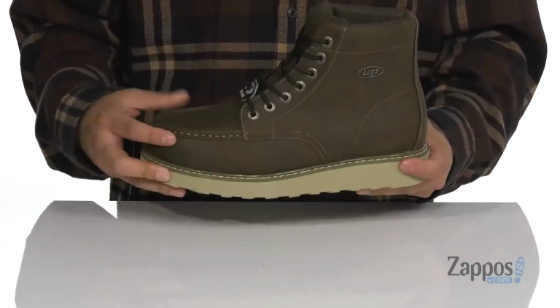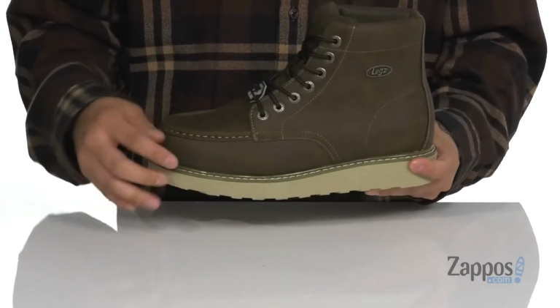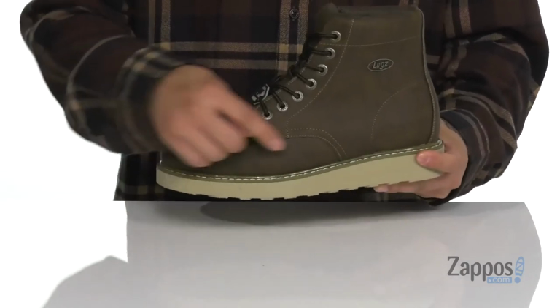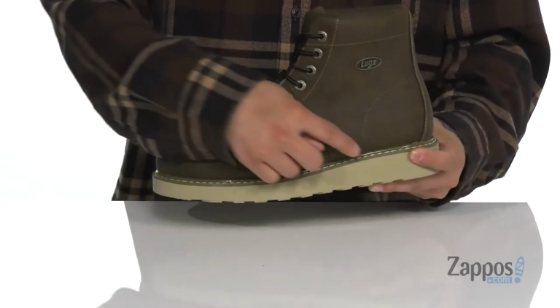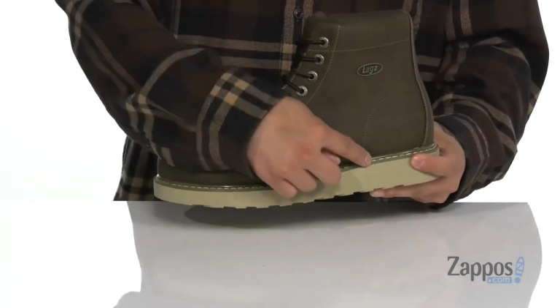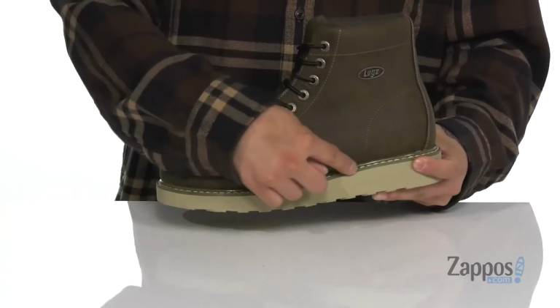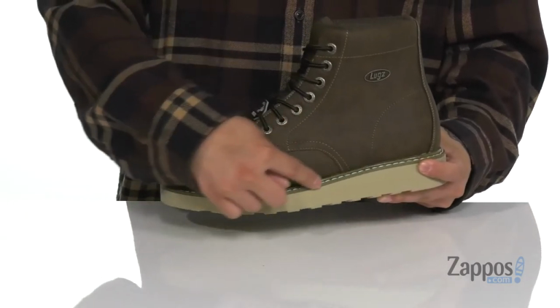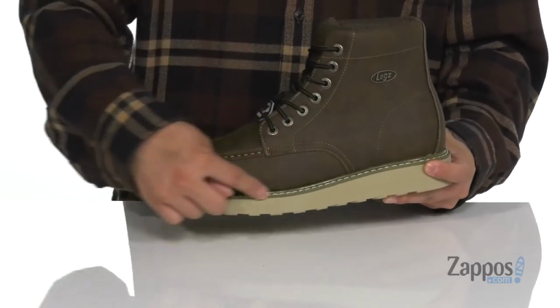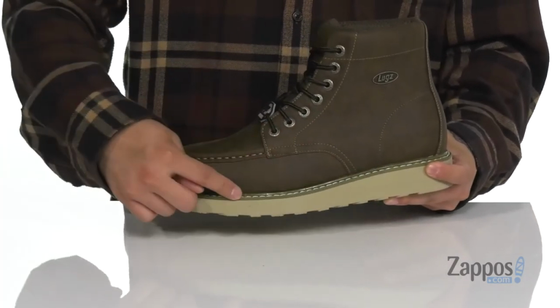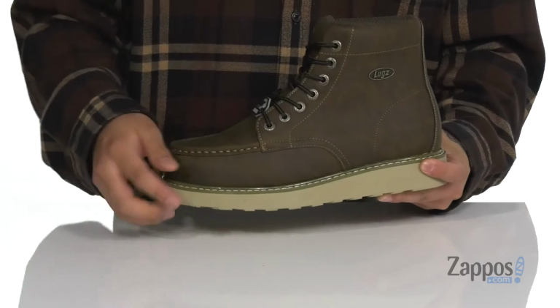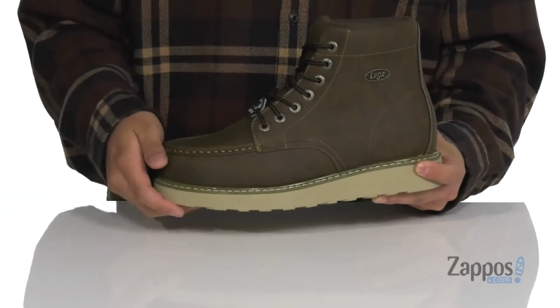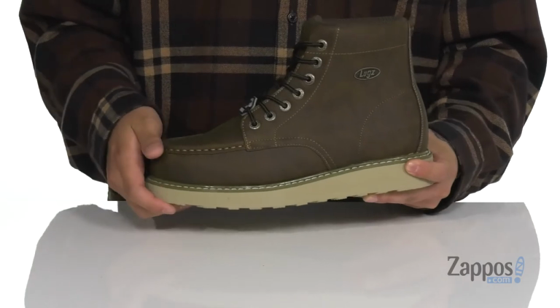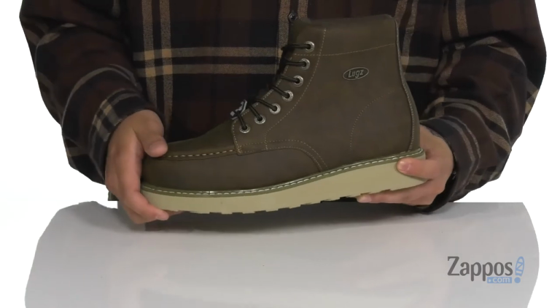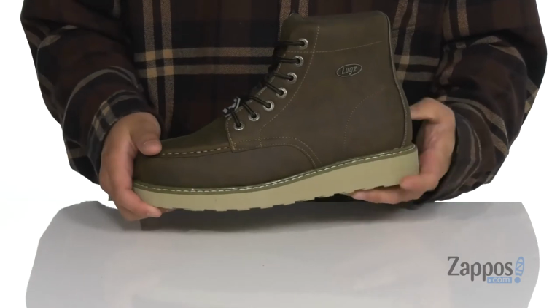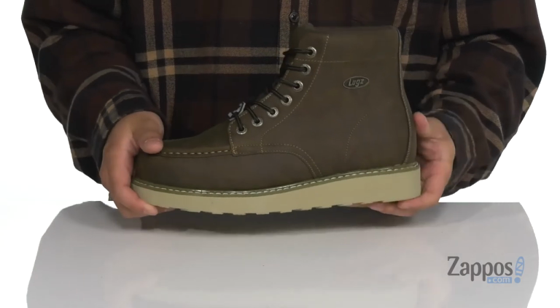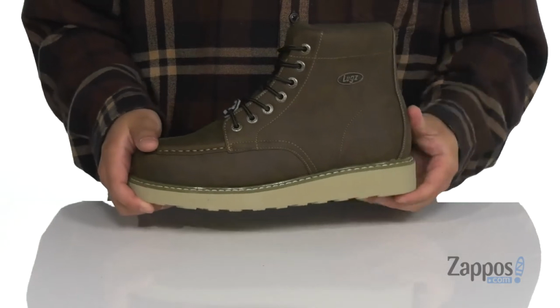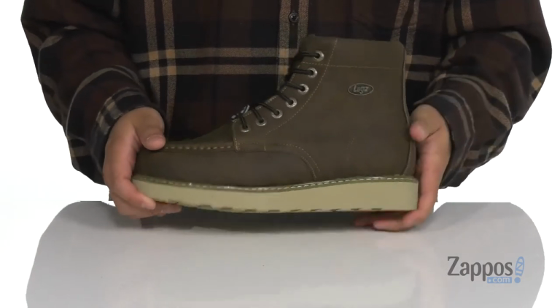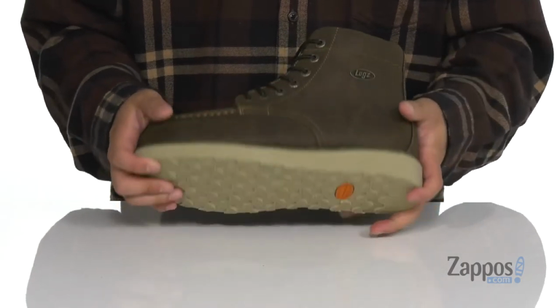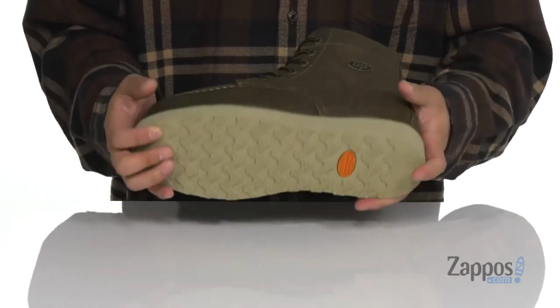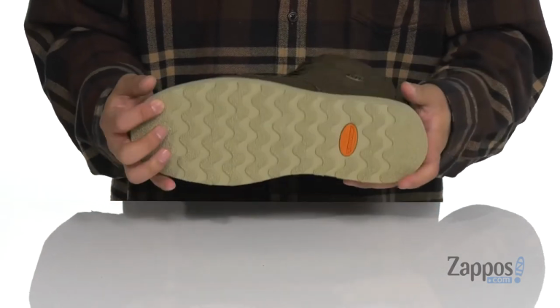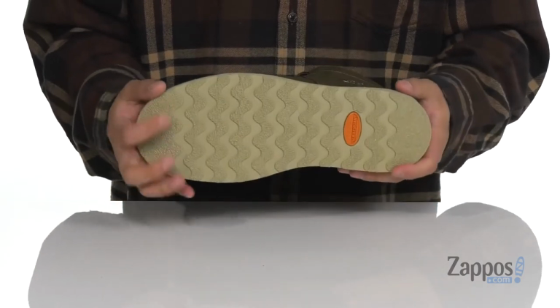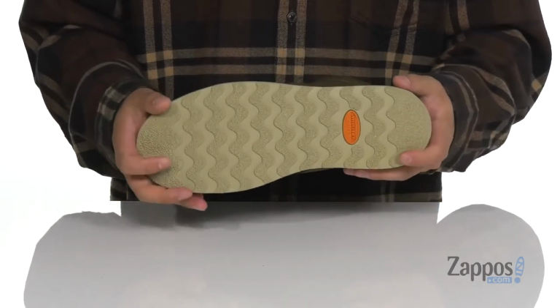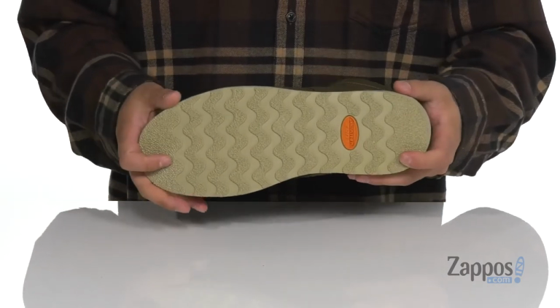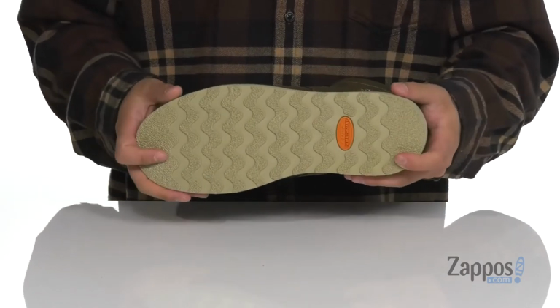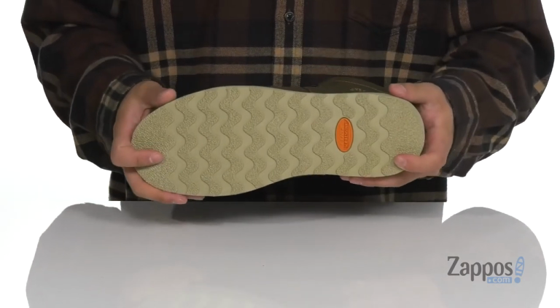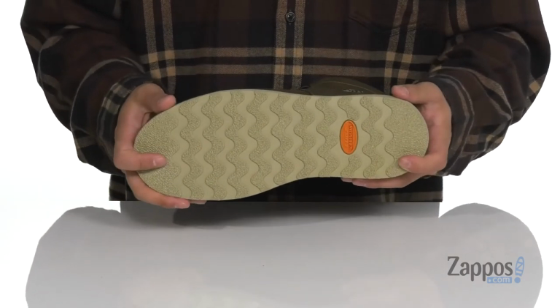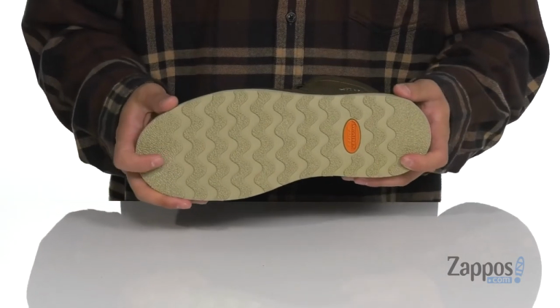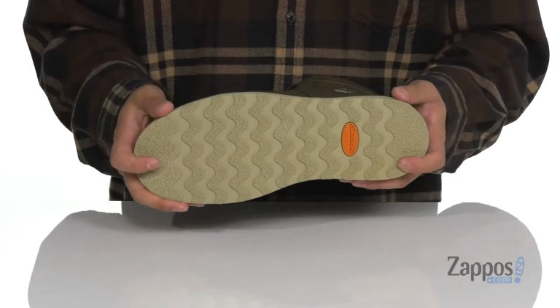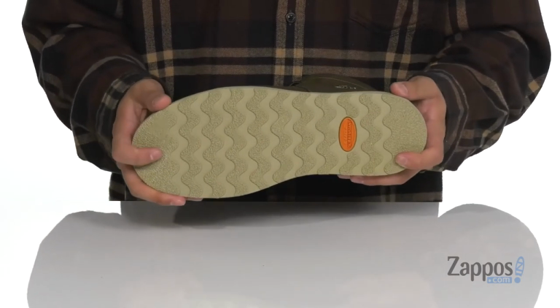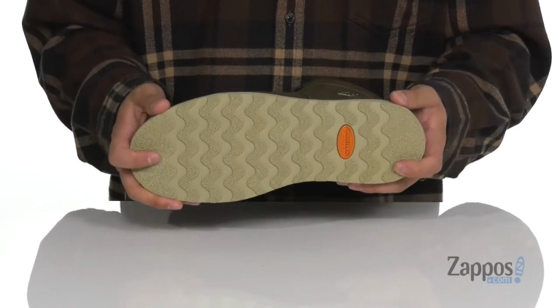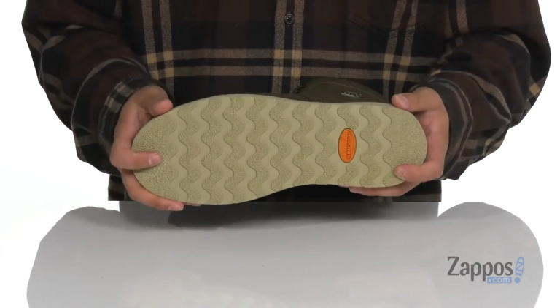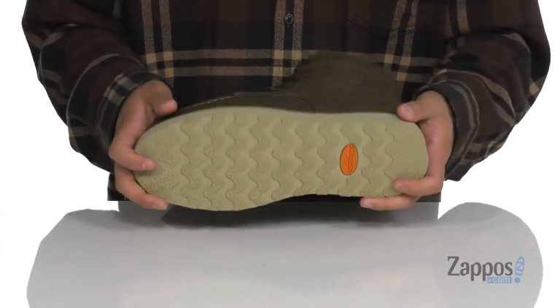Reinforced stitching on the bottom half of the boot keeps it nice and durable, and it all sits on top of a slip-resistant wedge rubber outsole.